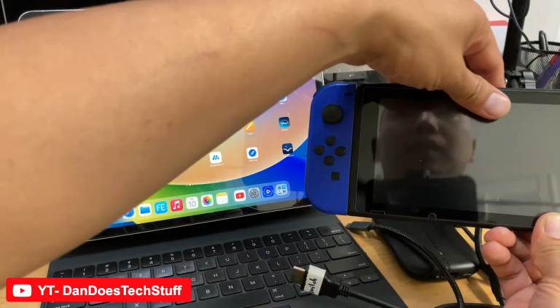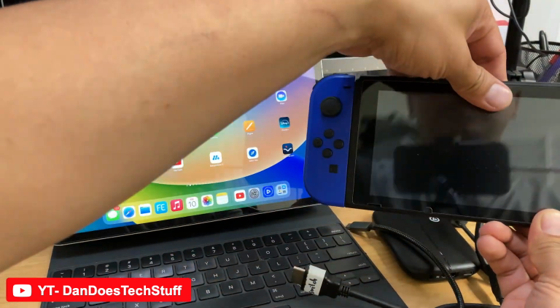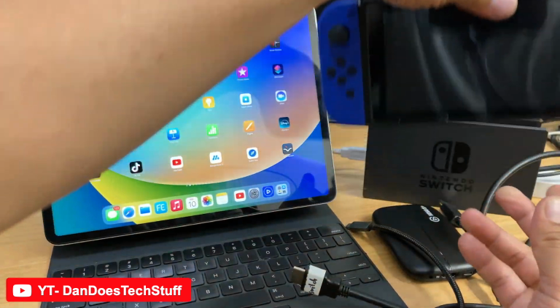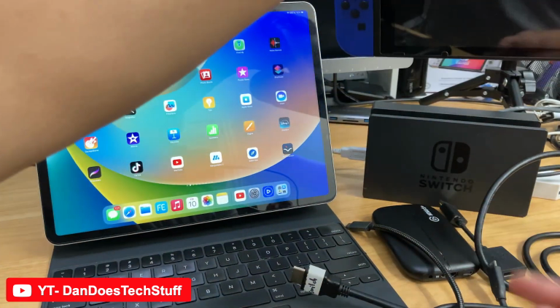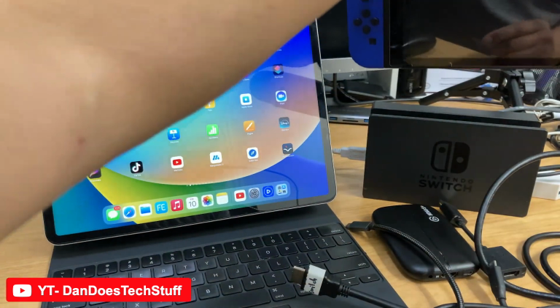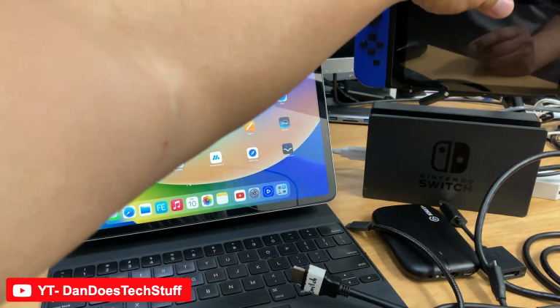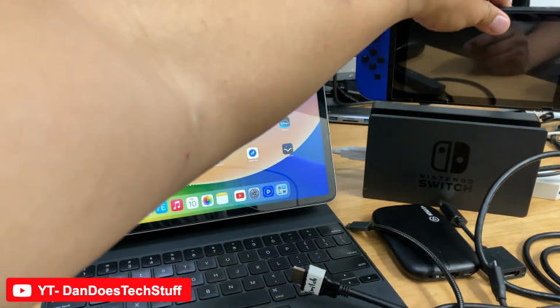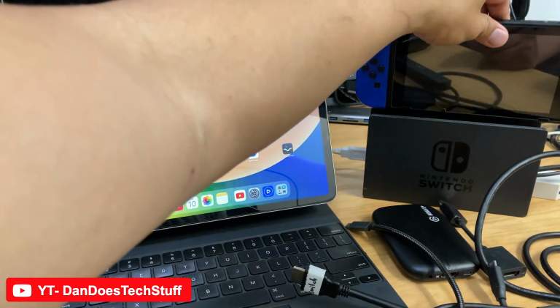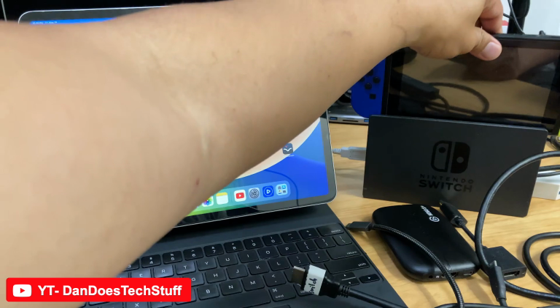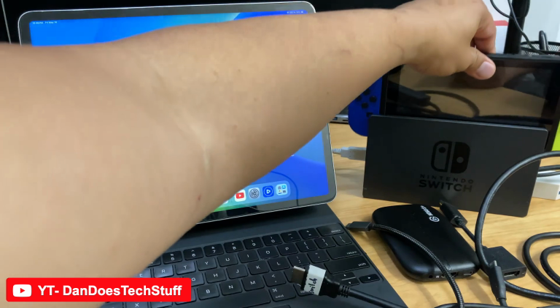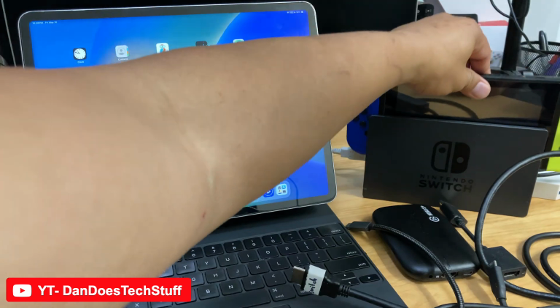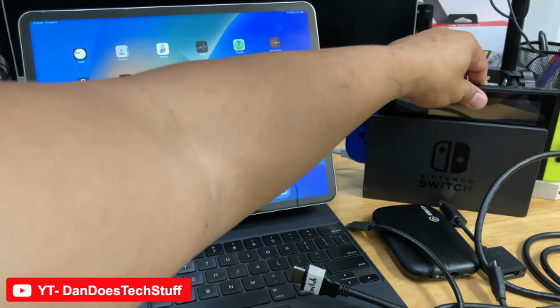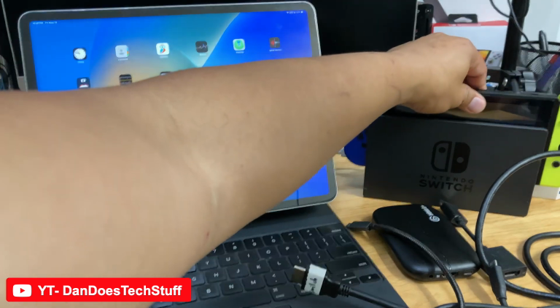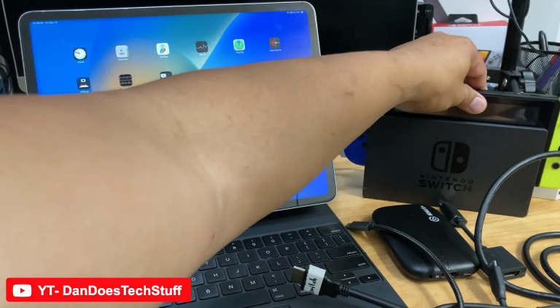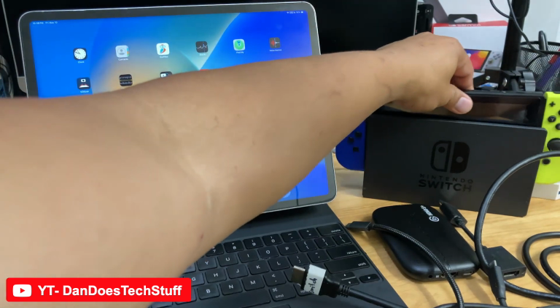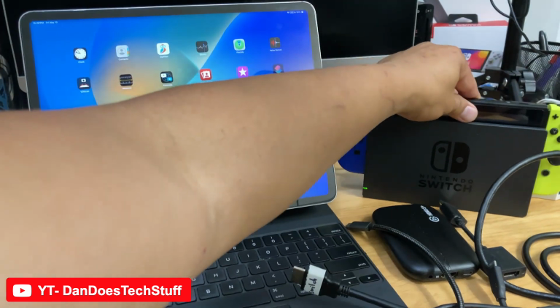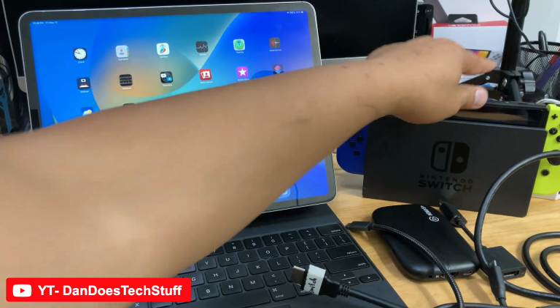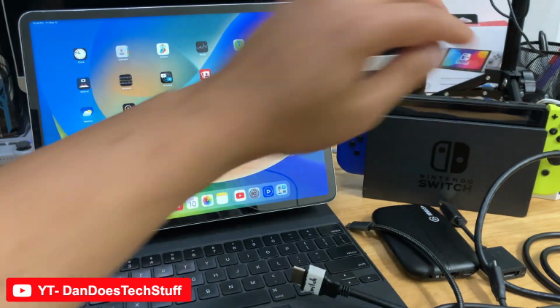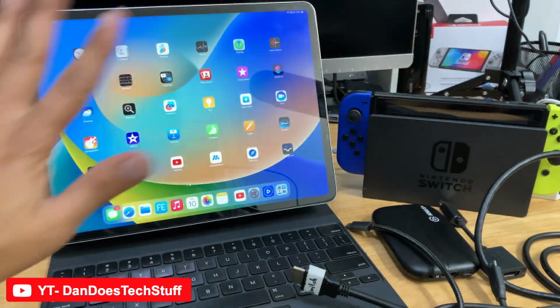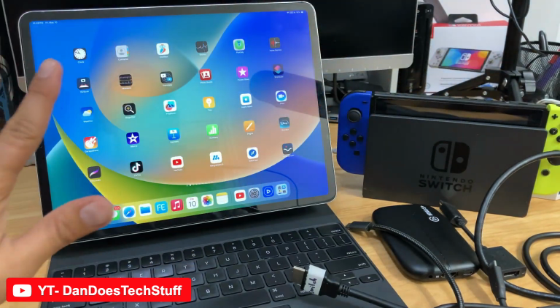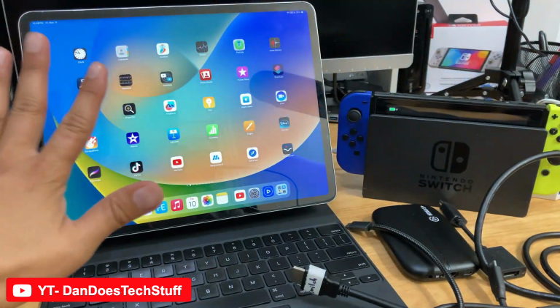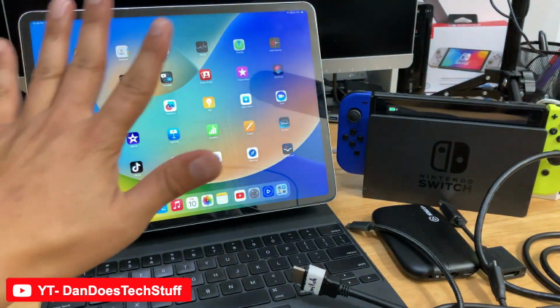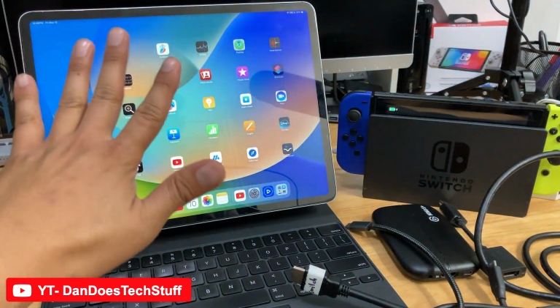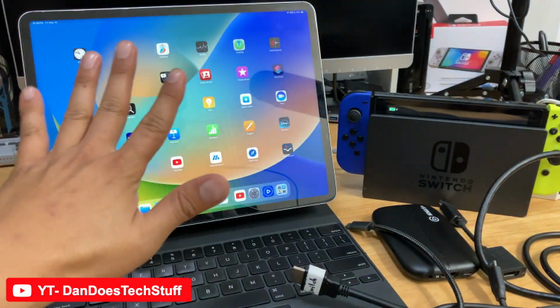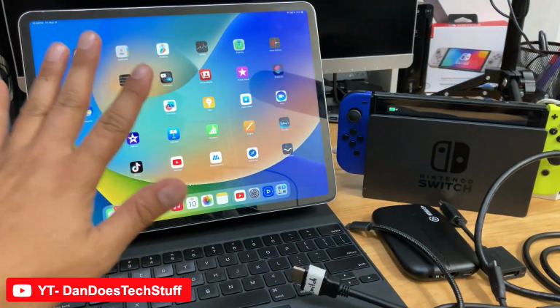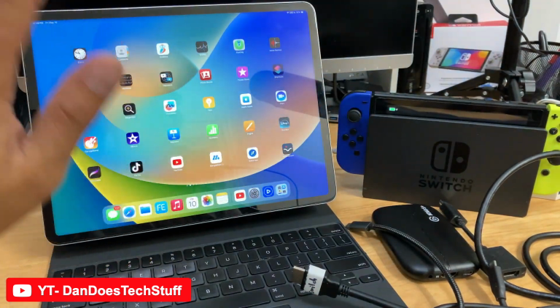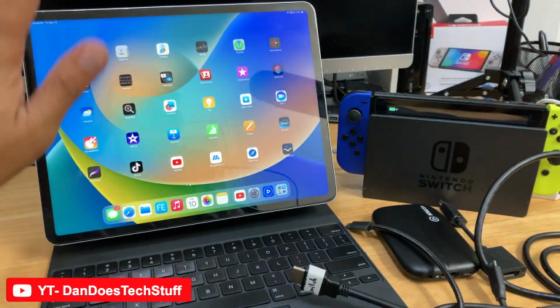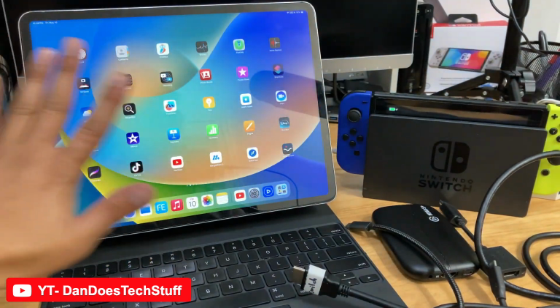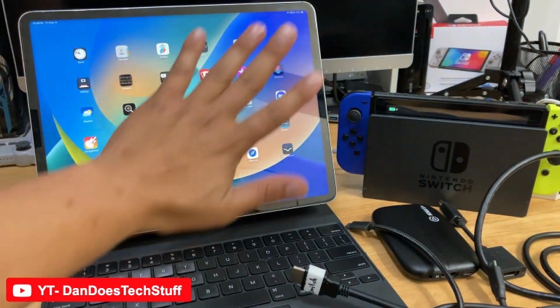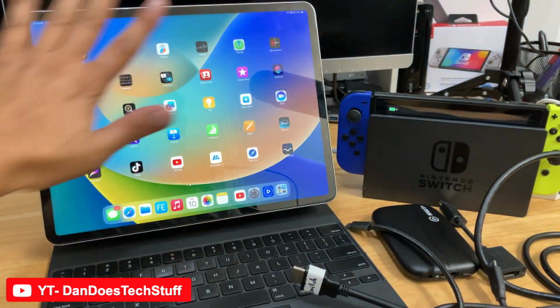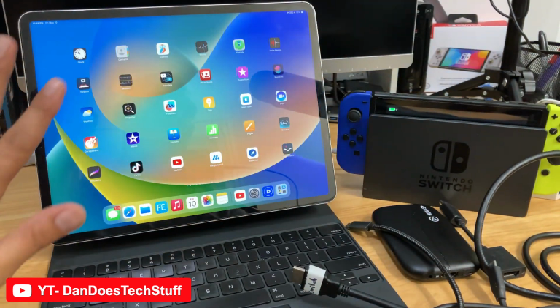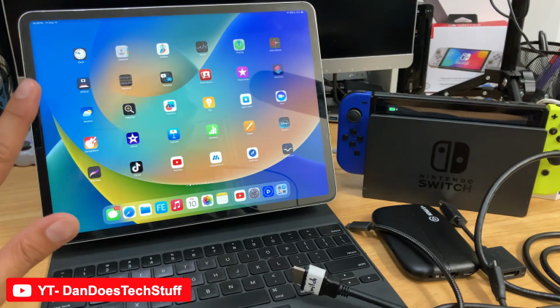I really like the iPad screen because it's a micro LED. It's almost OLED but not quite, but you definitely have more real estate here.